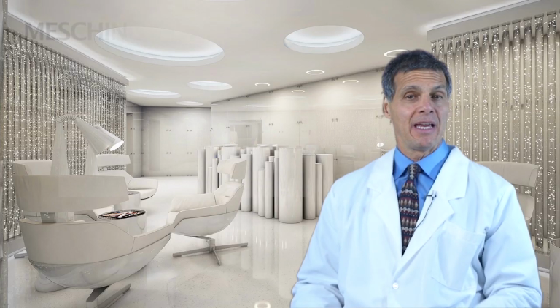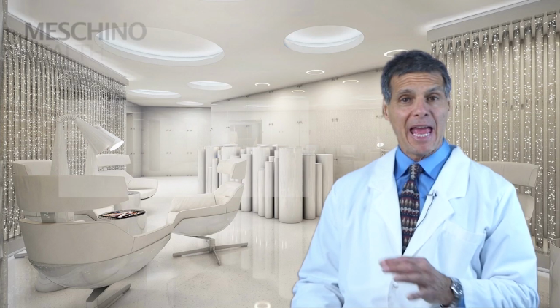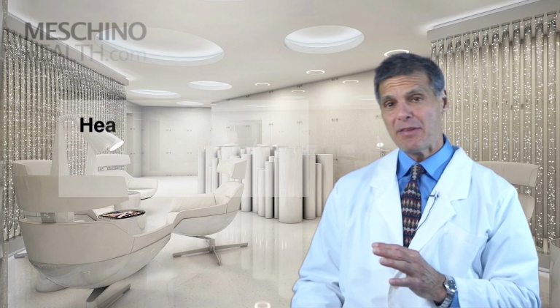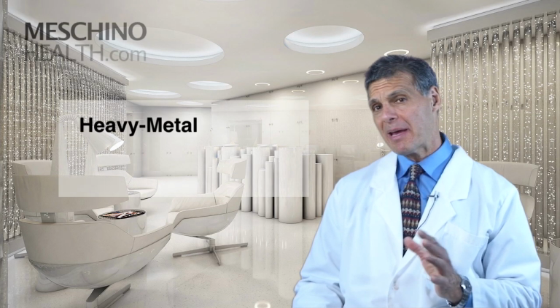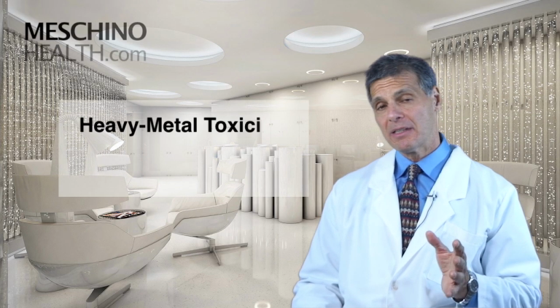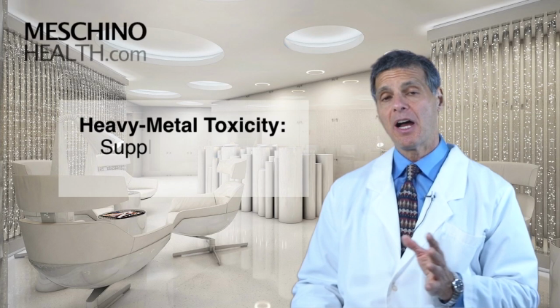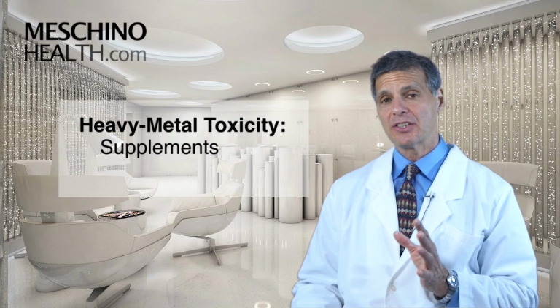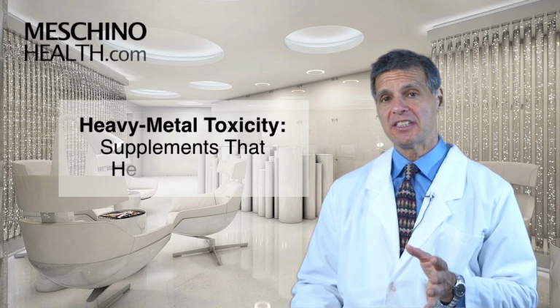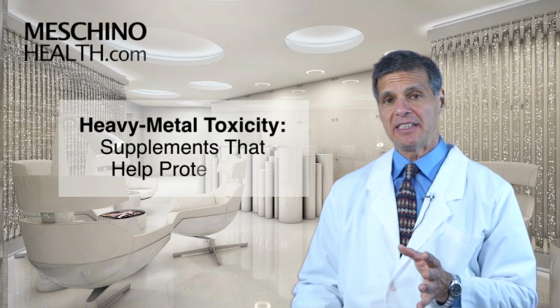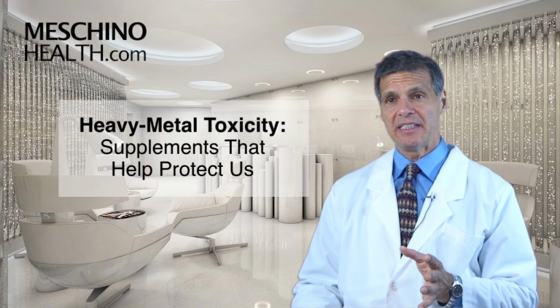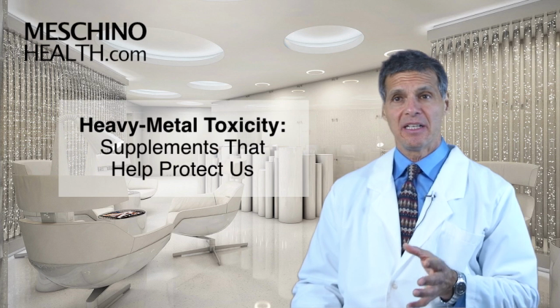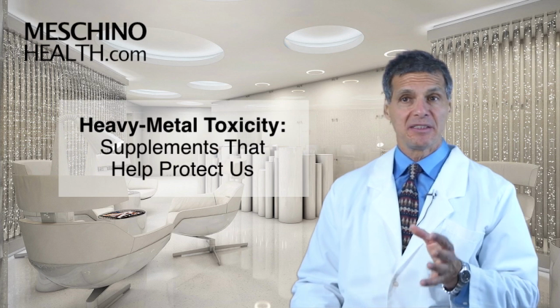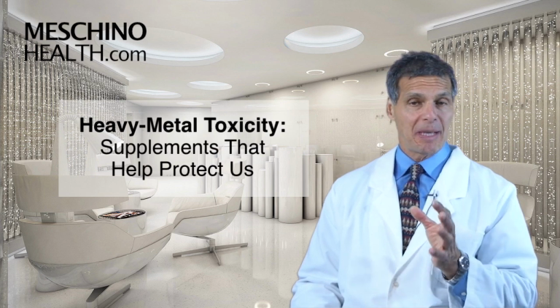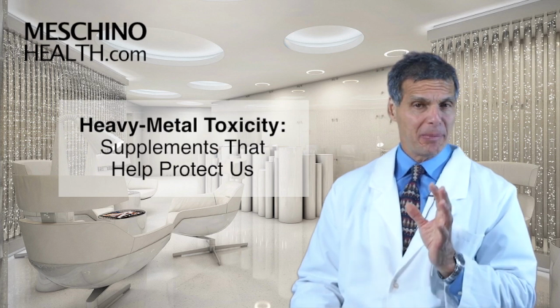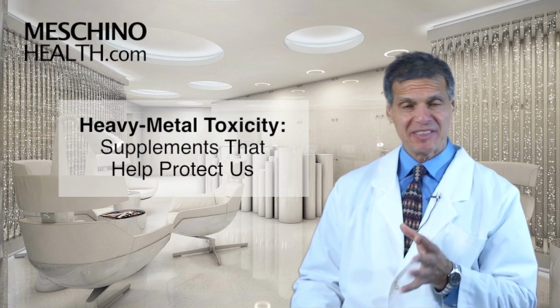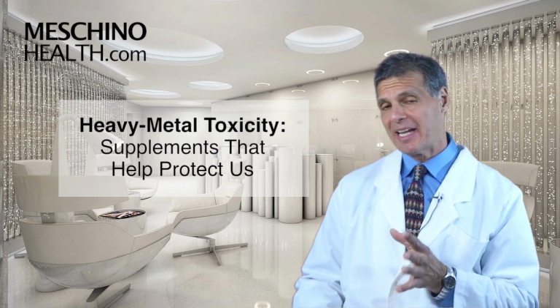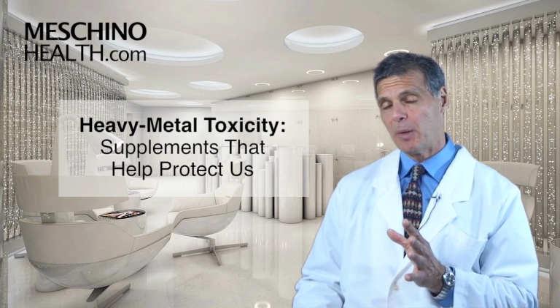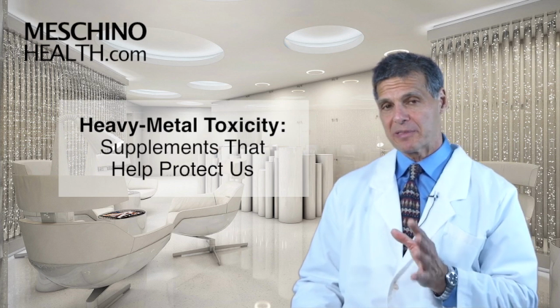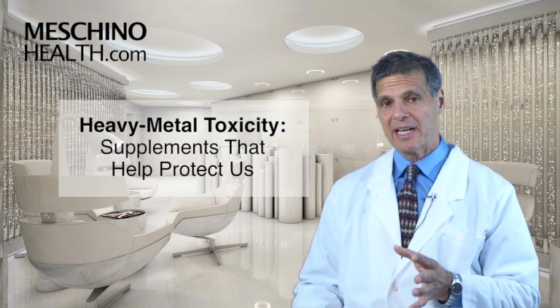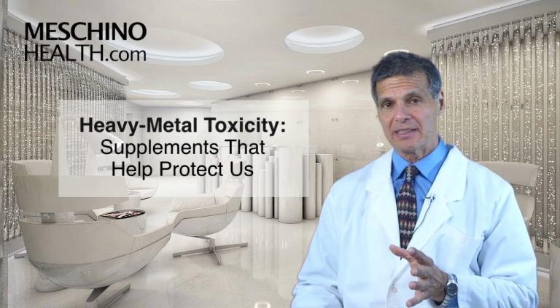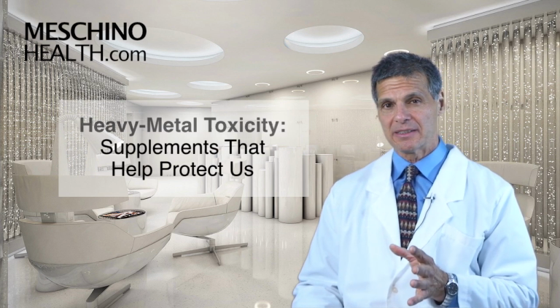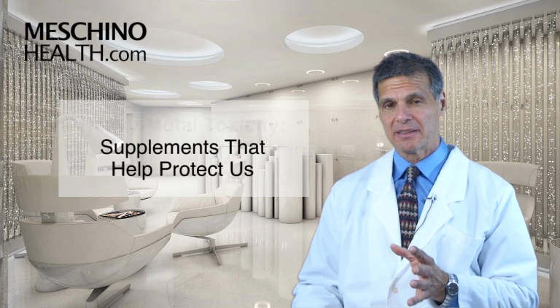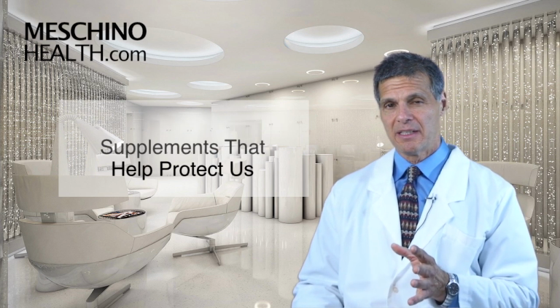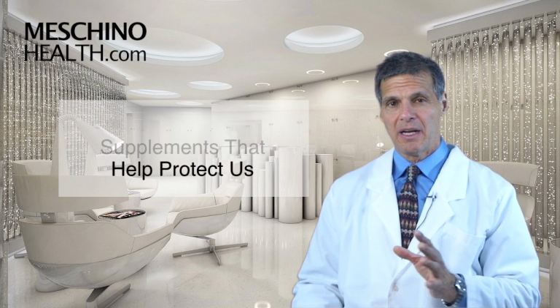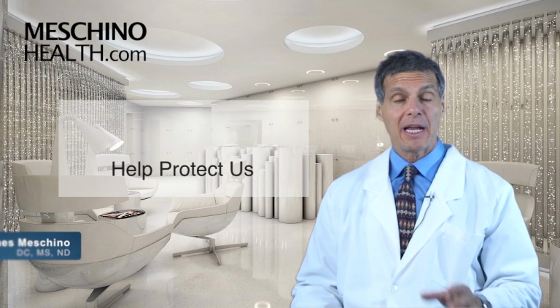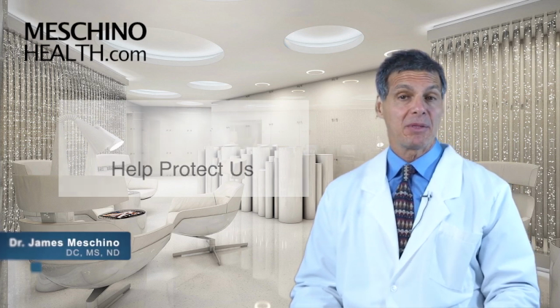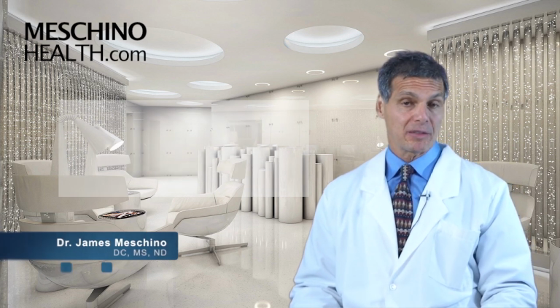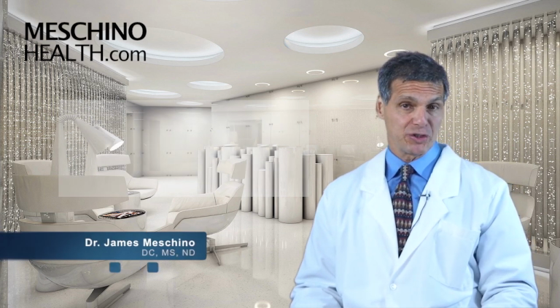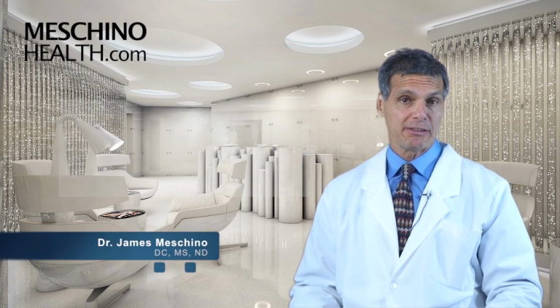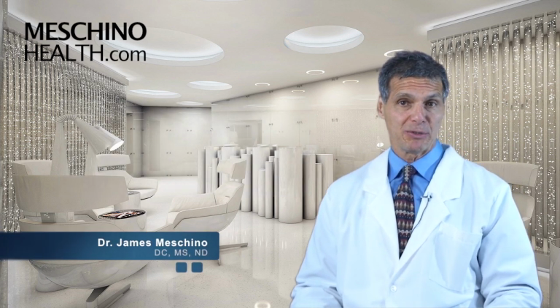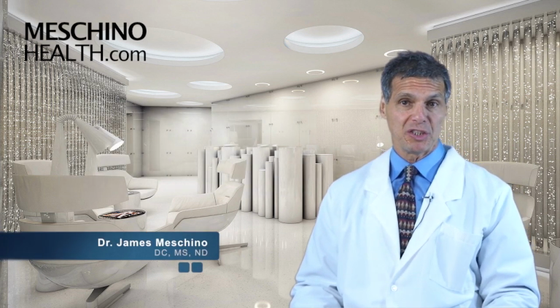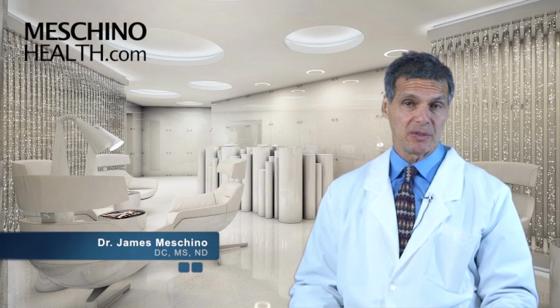Heavy metal toxicity — supplements that help protect us. Hi, I'm Dr. James Machino.